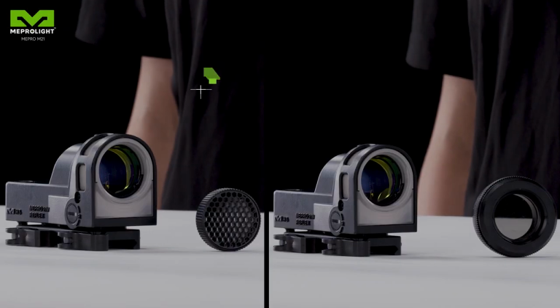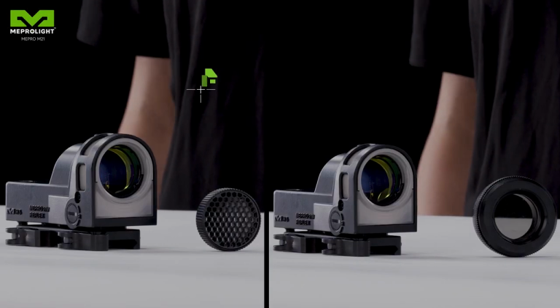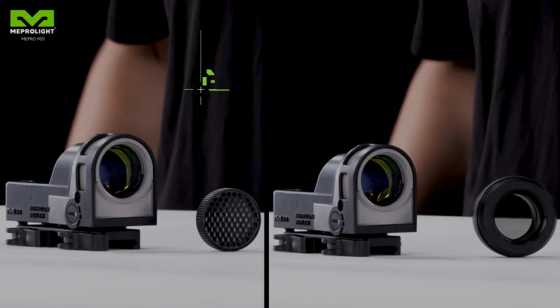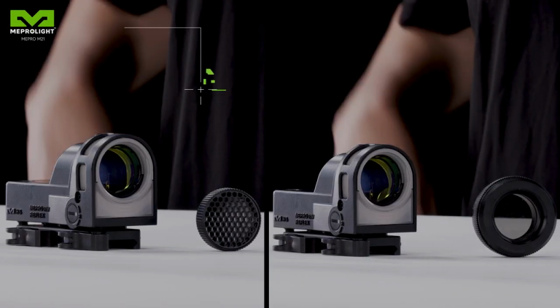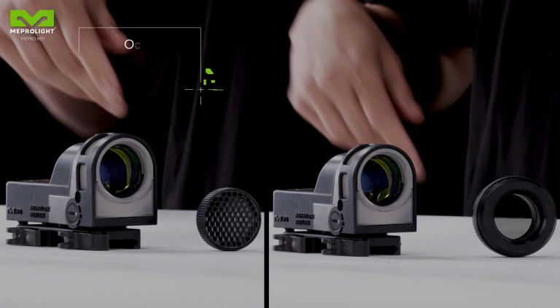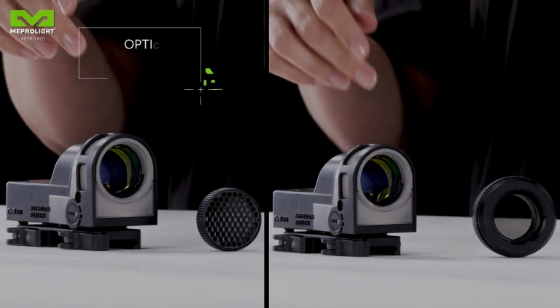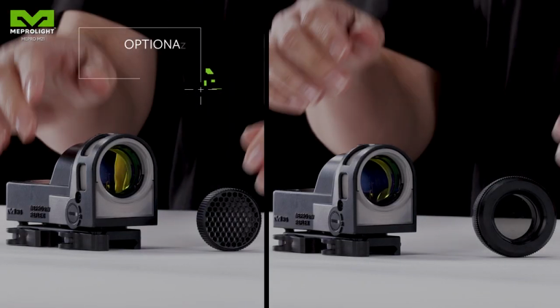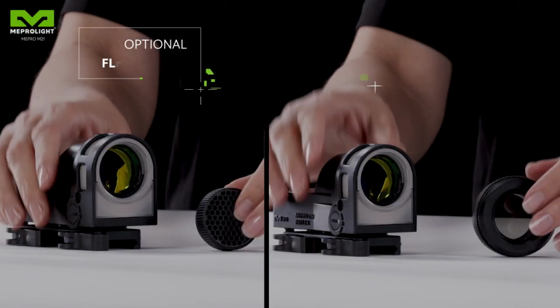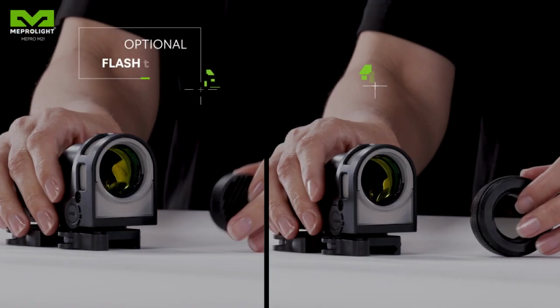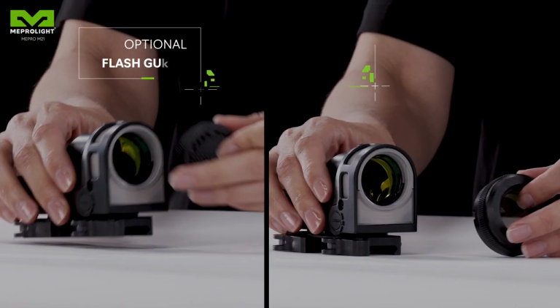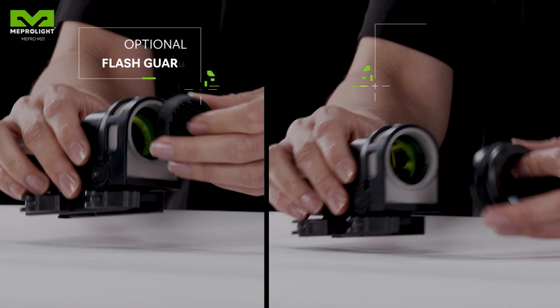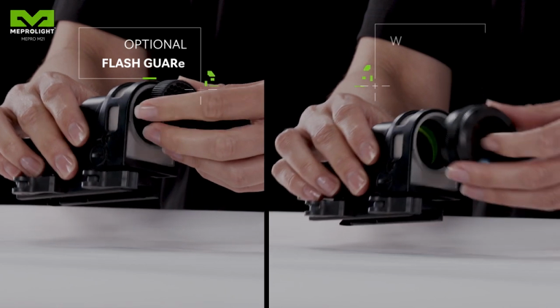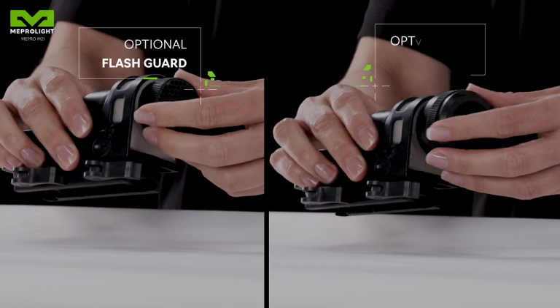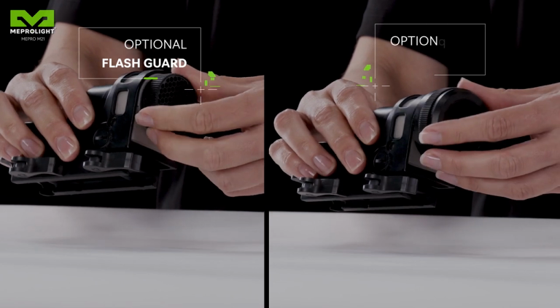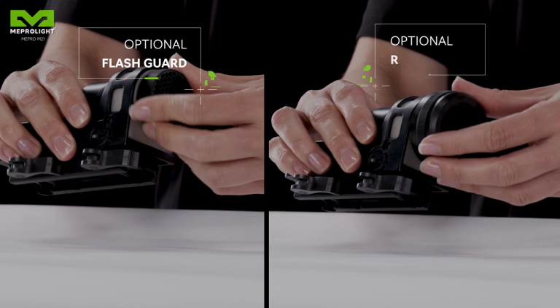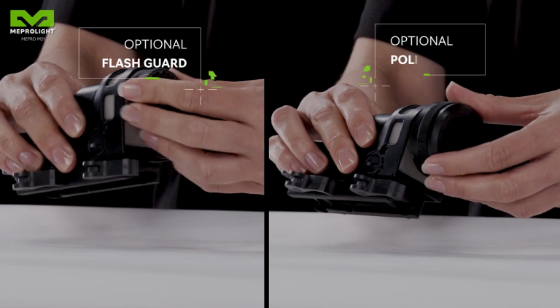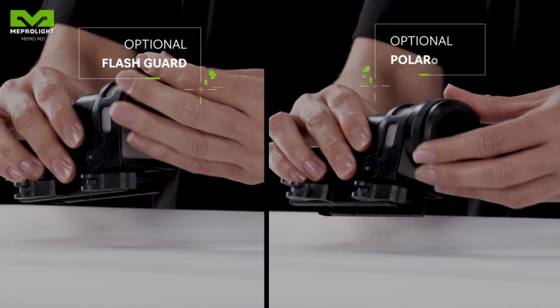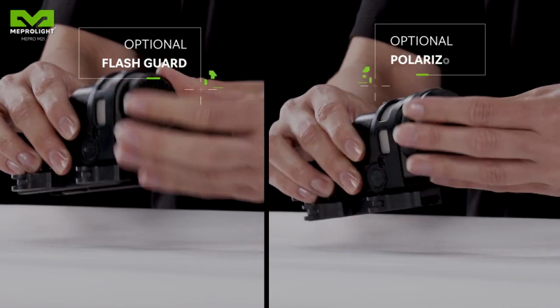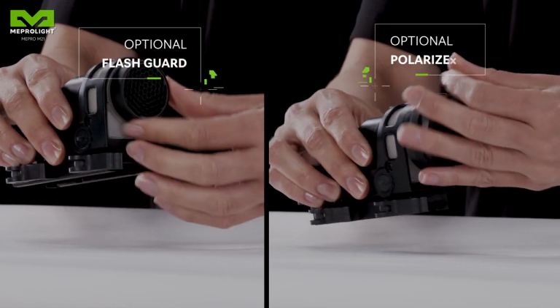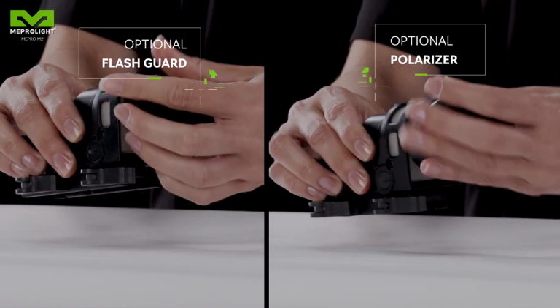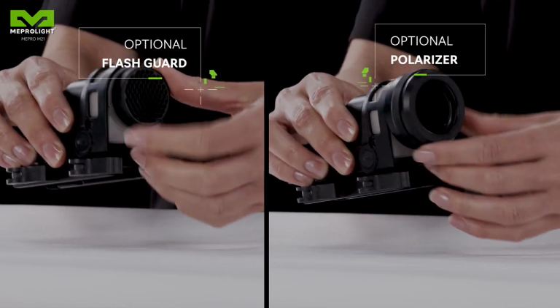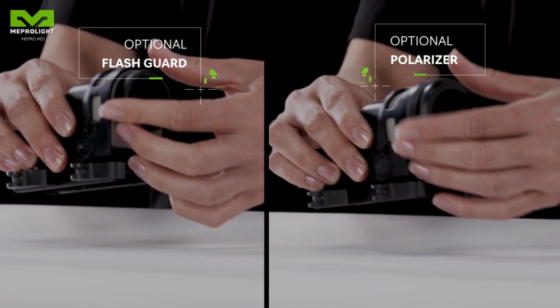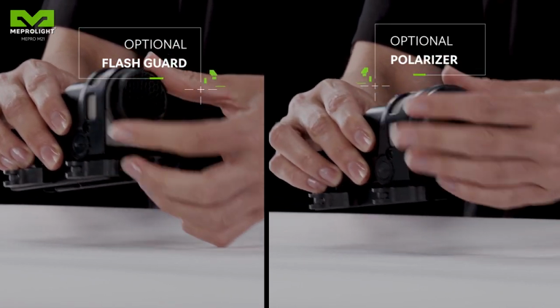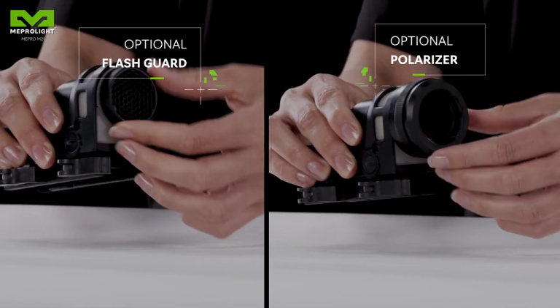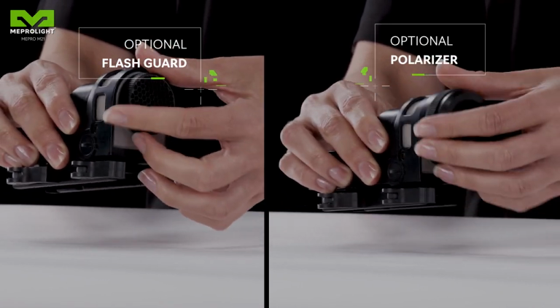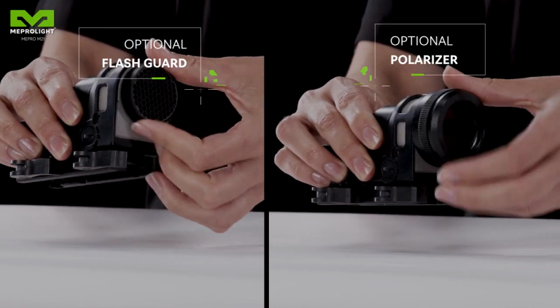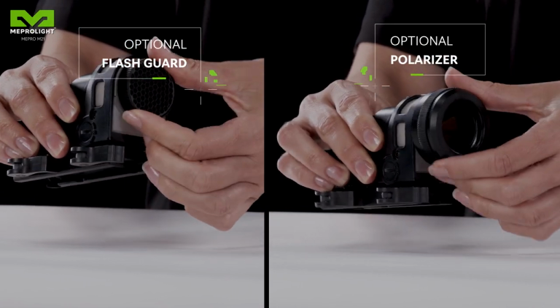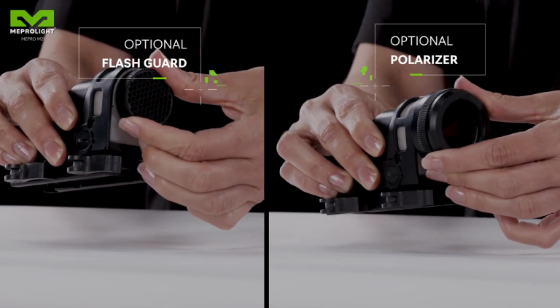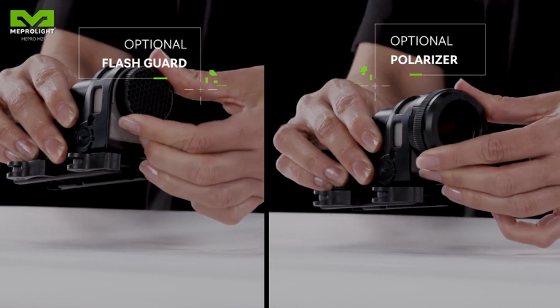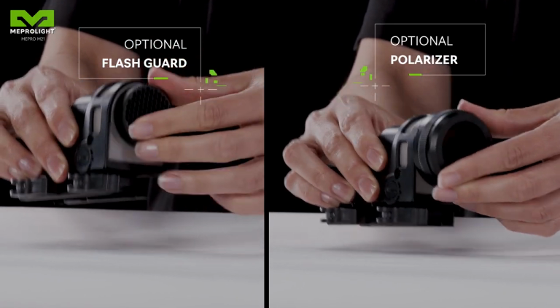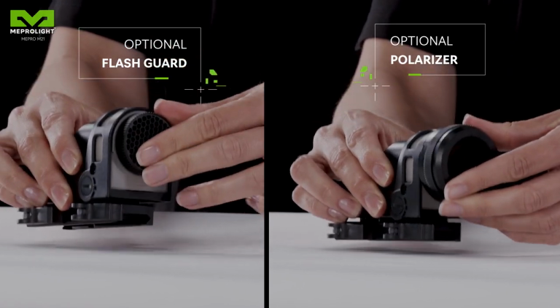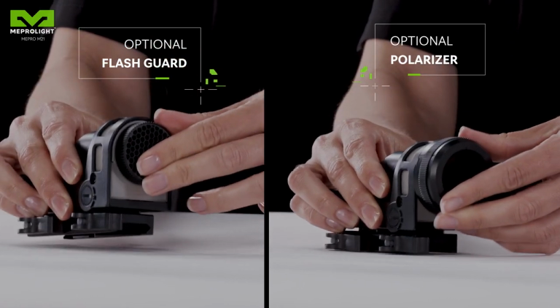For more challenging scenarios, Meprolite offers additional flash guard and a polarizer.